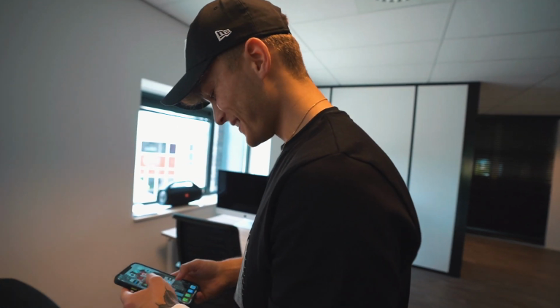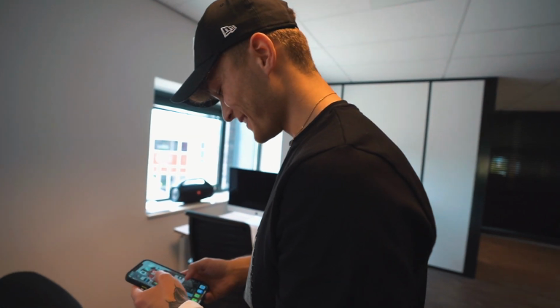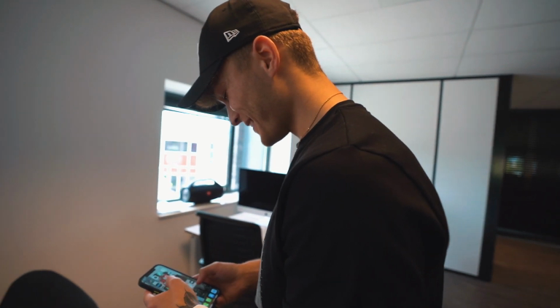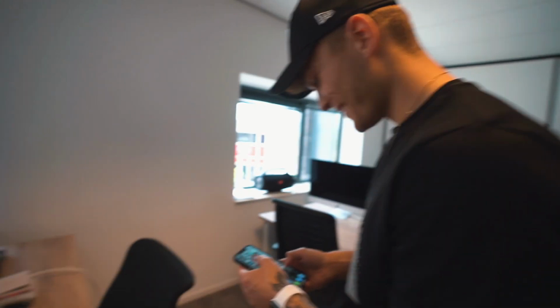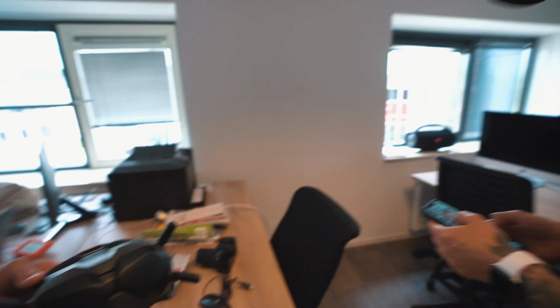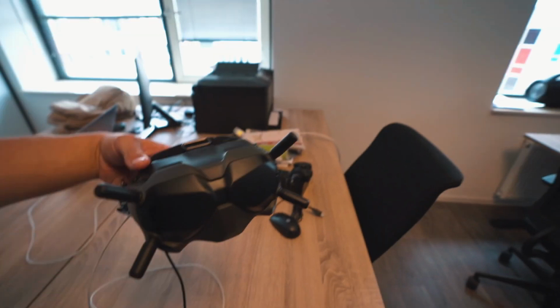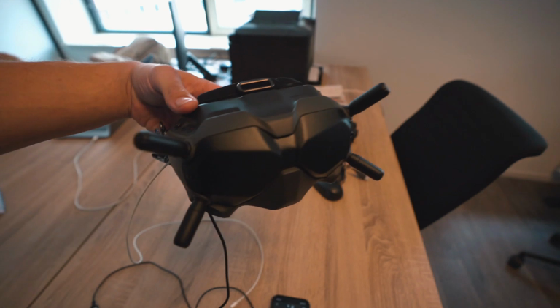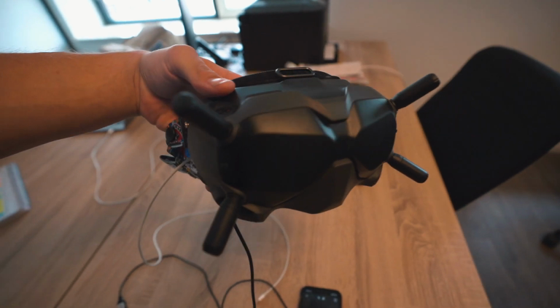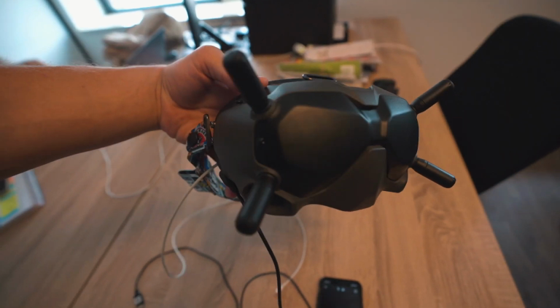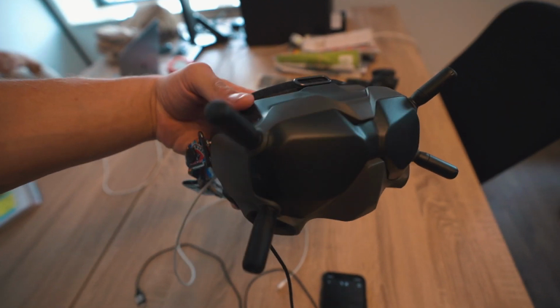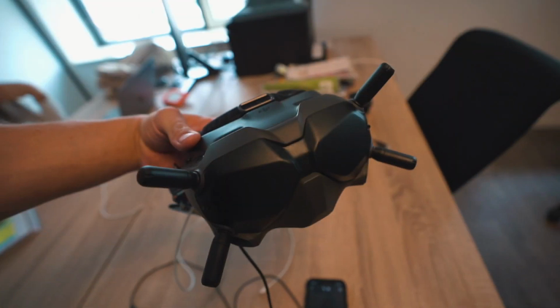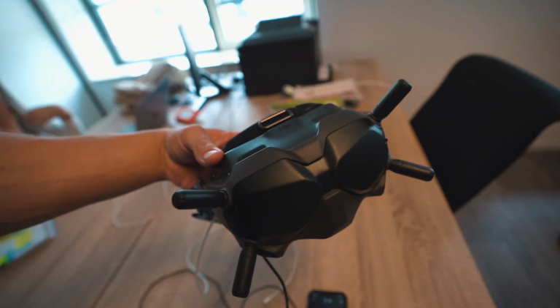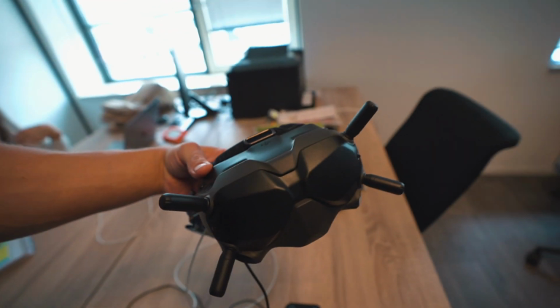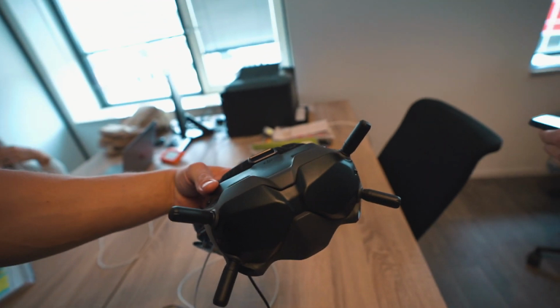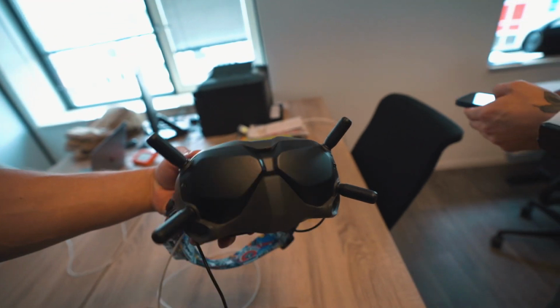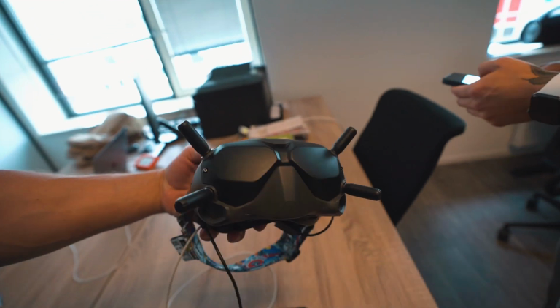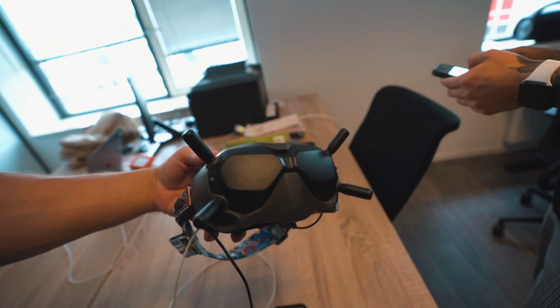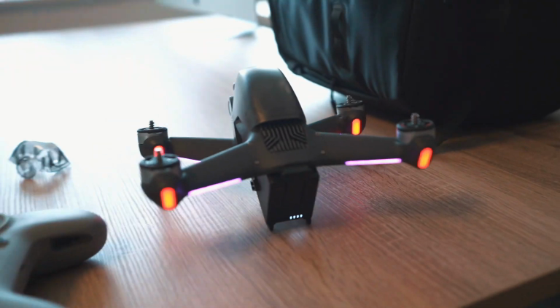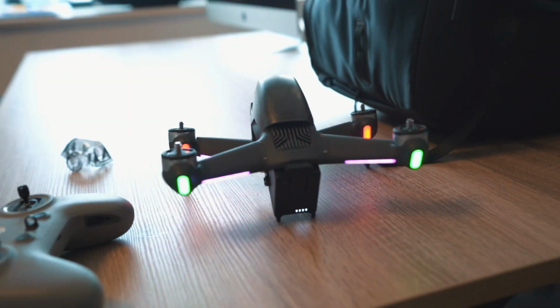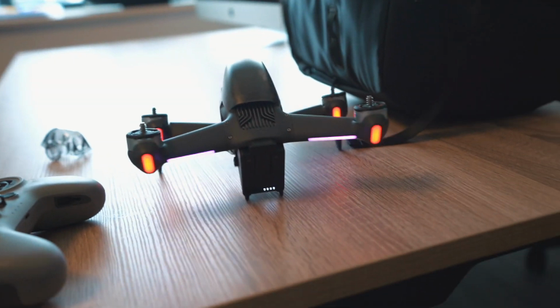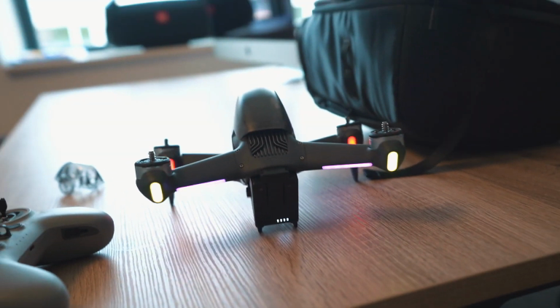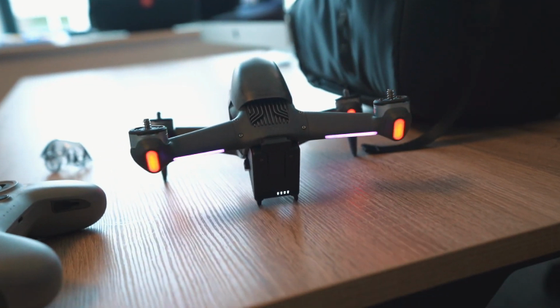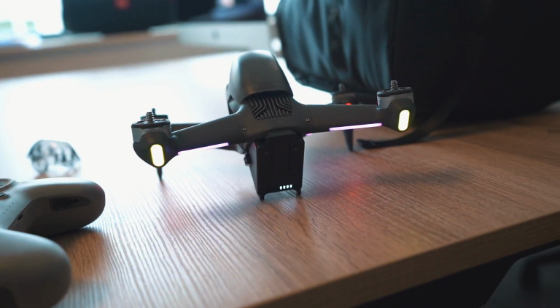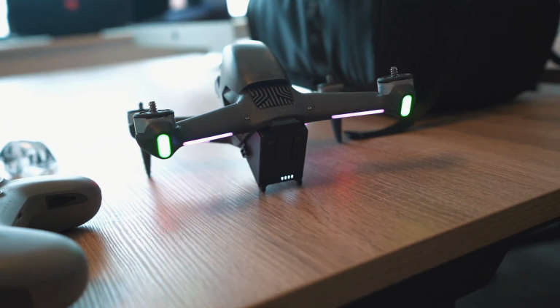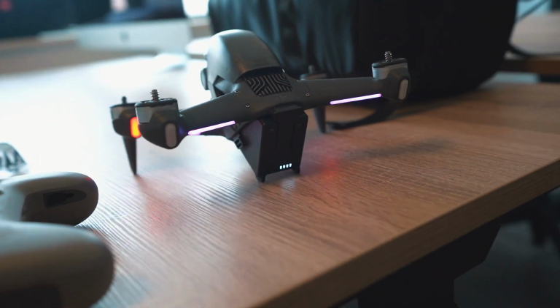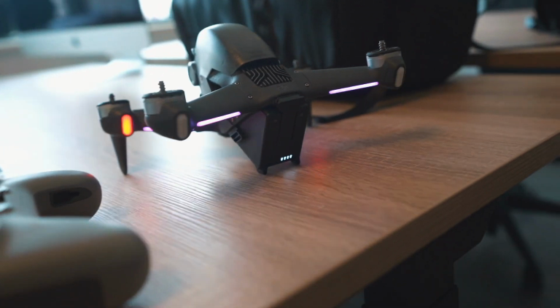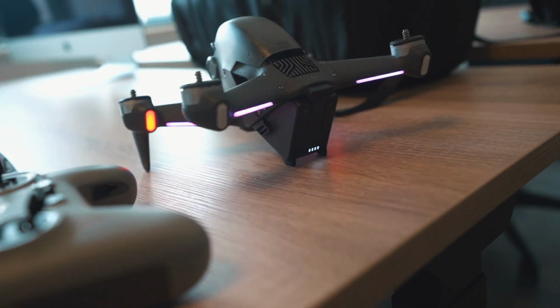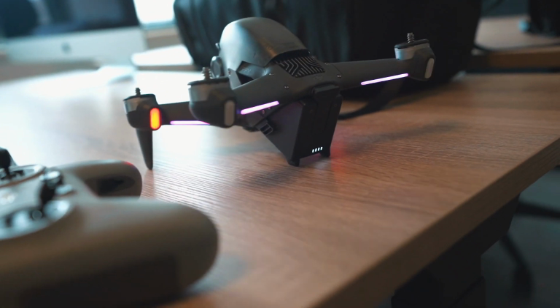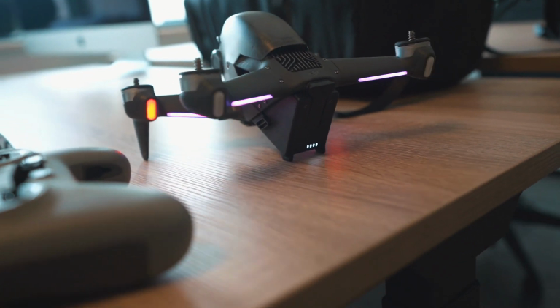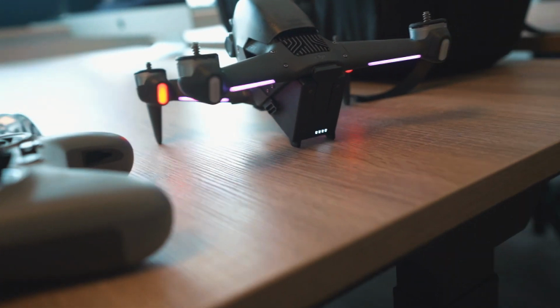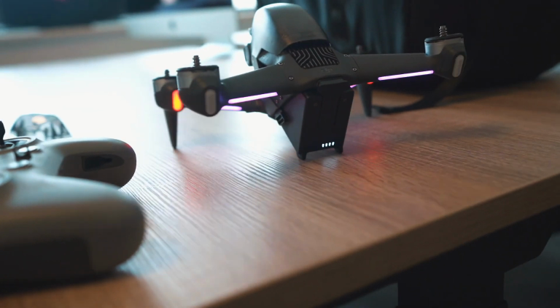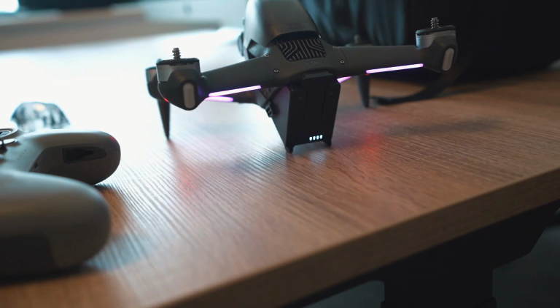It's an epic gadget — the new FPV drone. Look at that, it looks like it's from outer space or some shit.